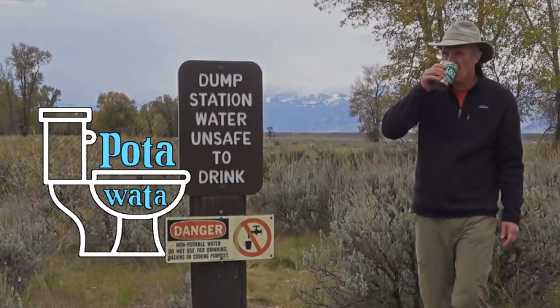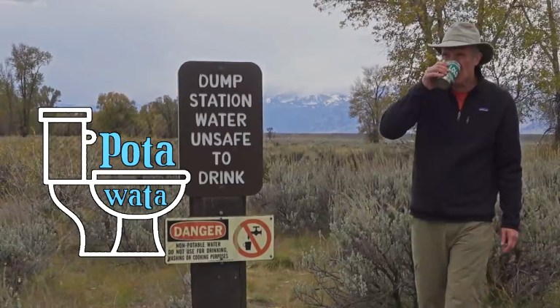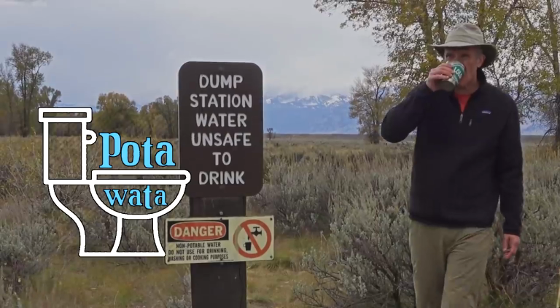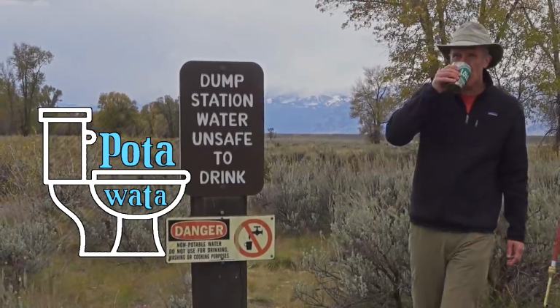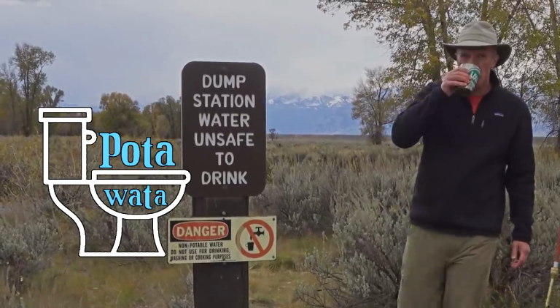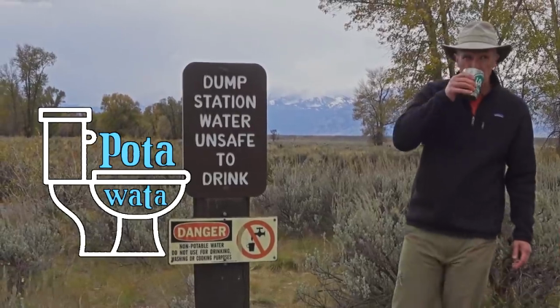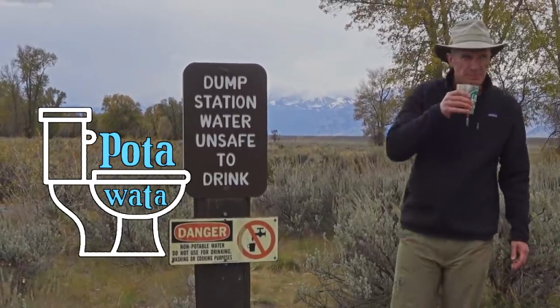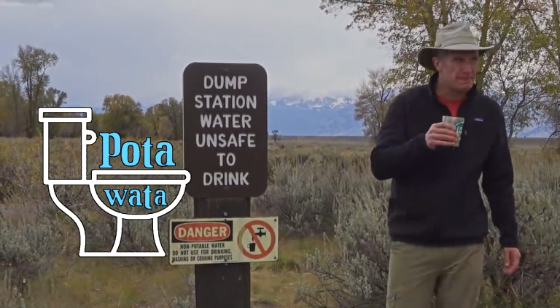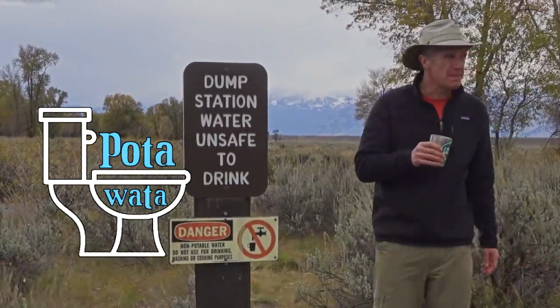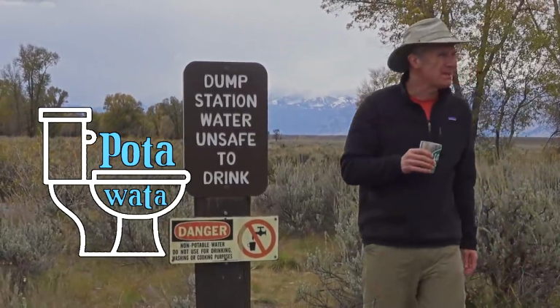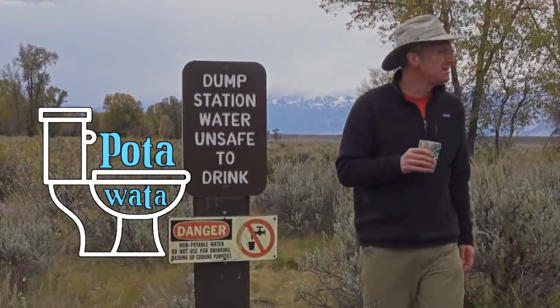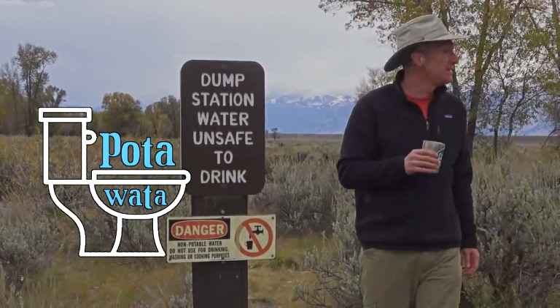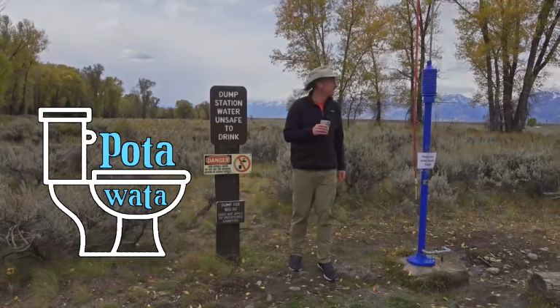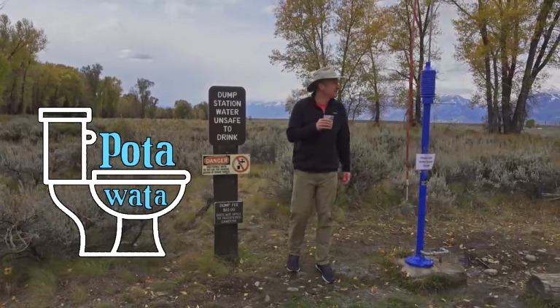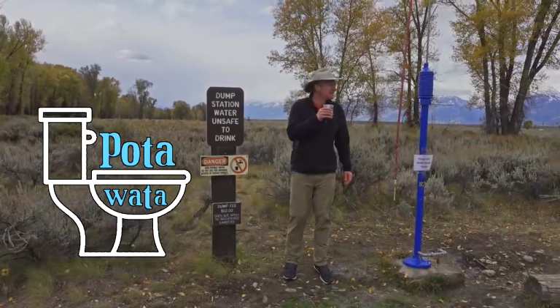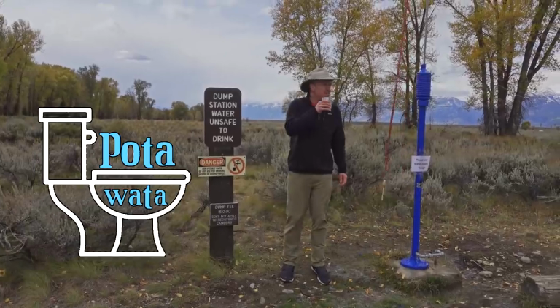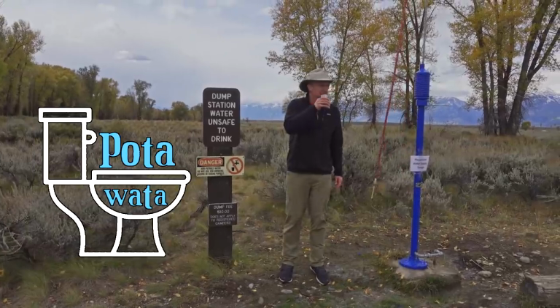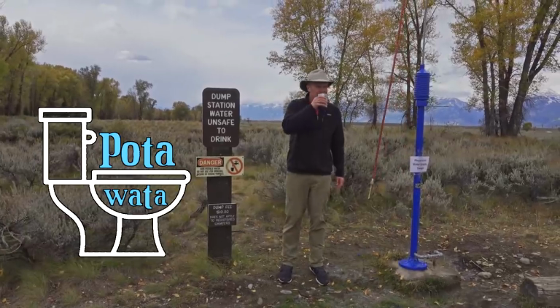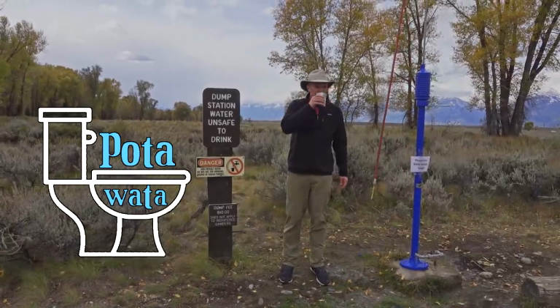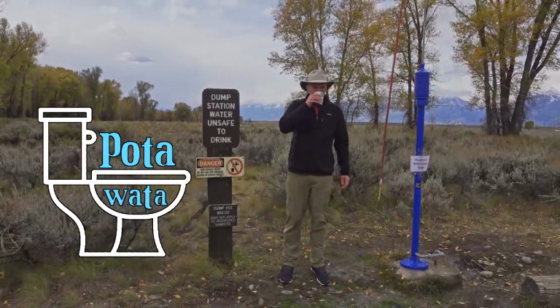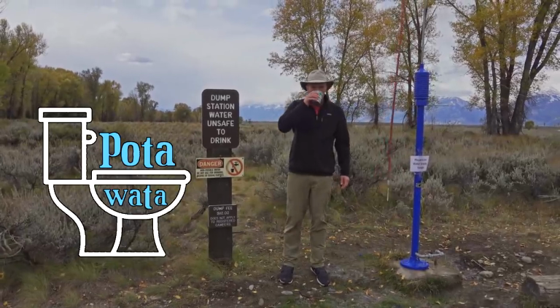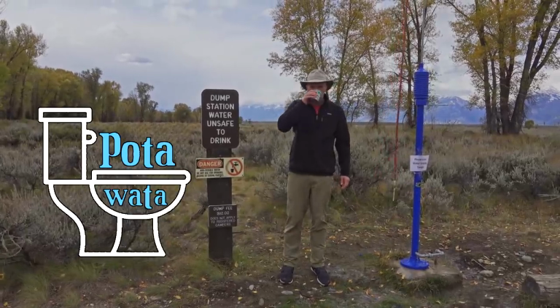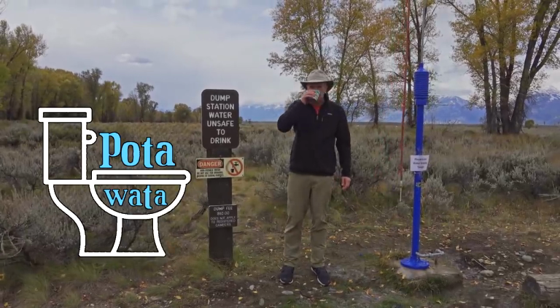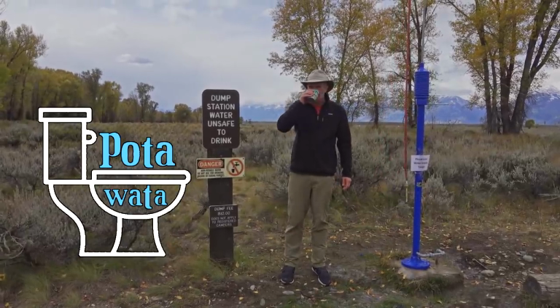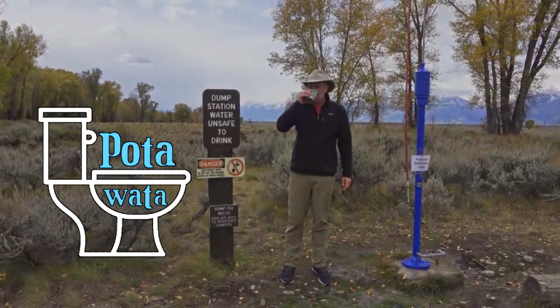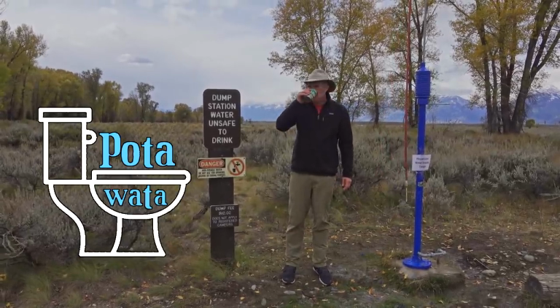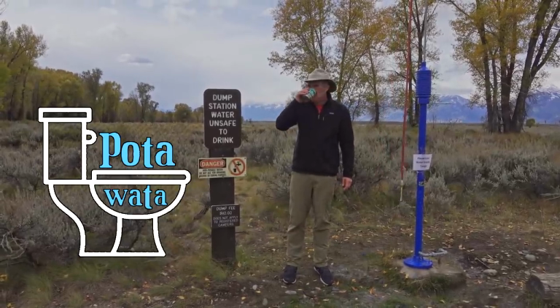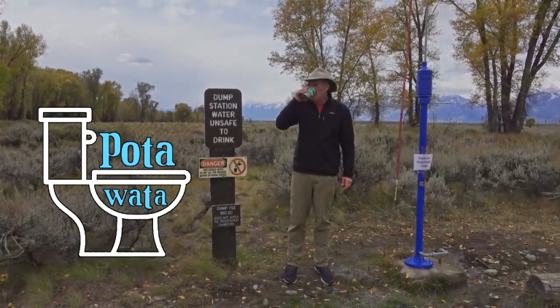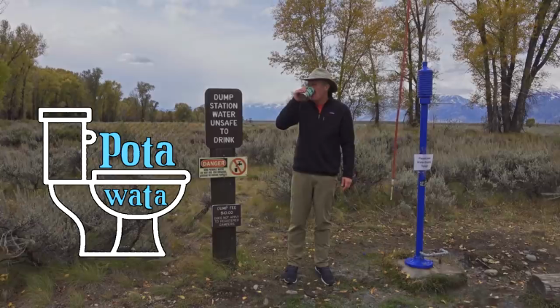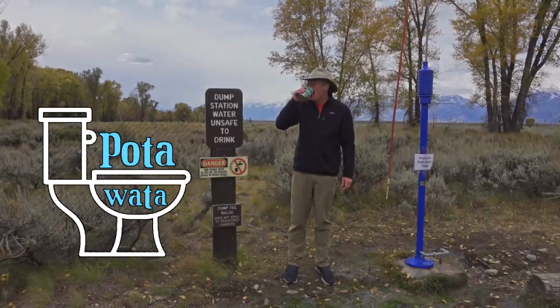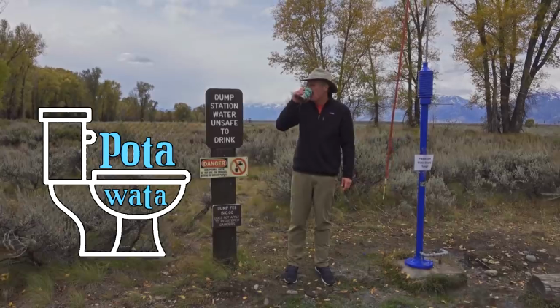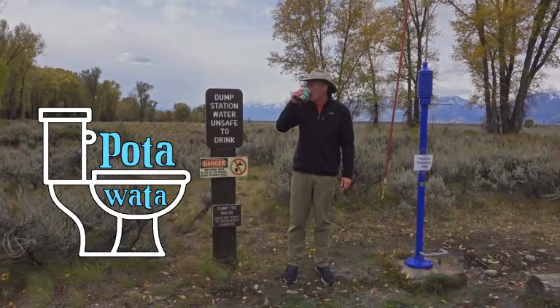This video is brought to you by Poda Water — tastes like crap, but it won't kill you.